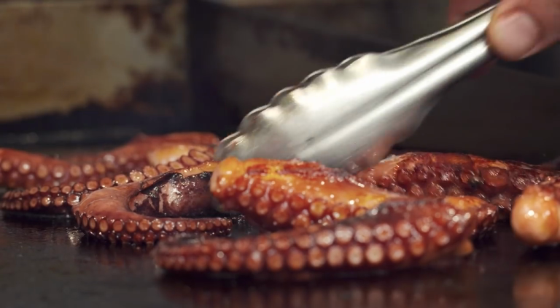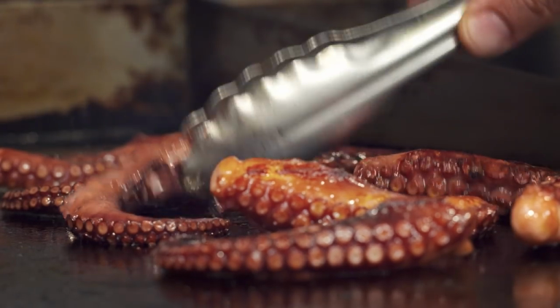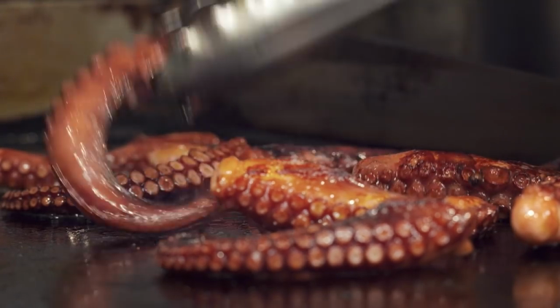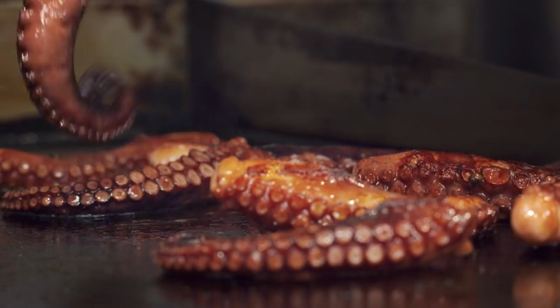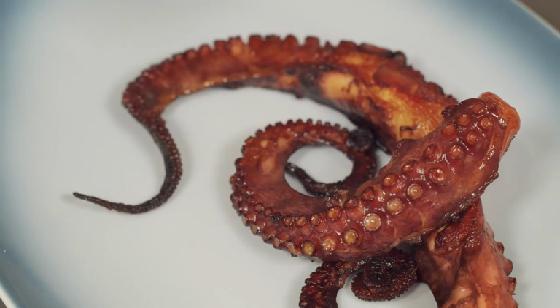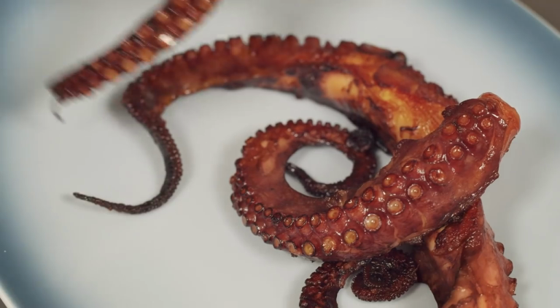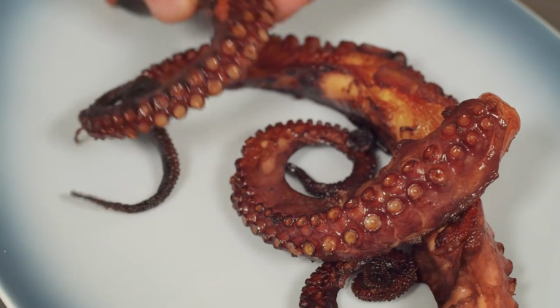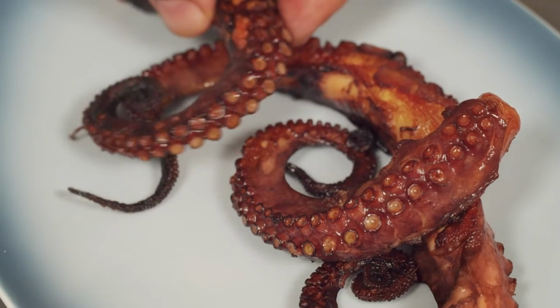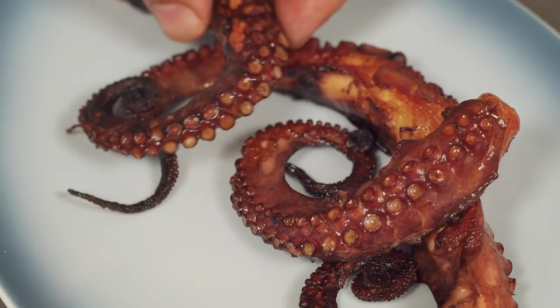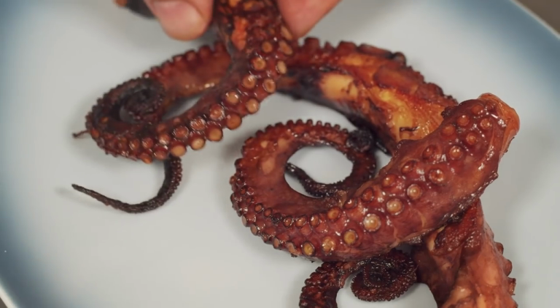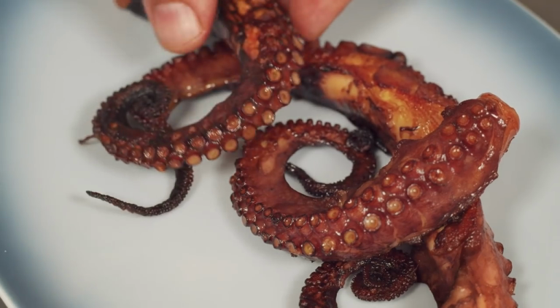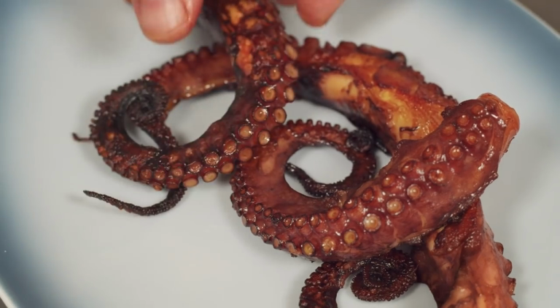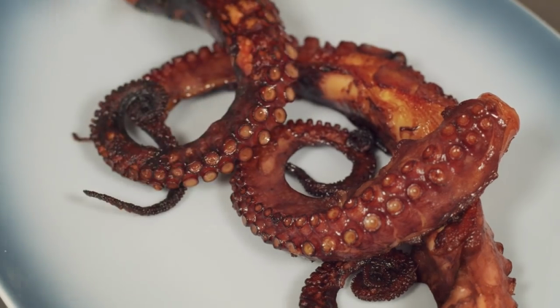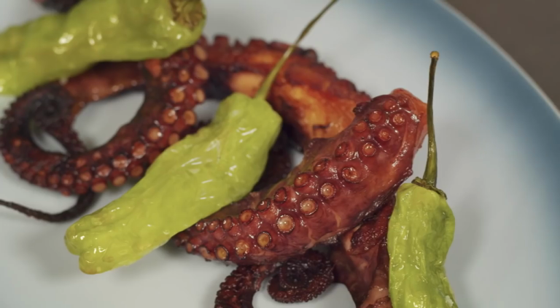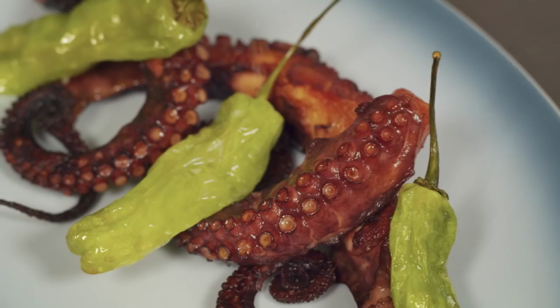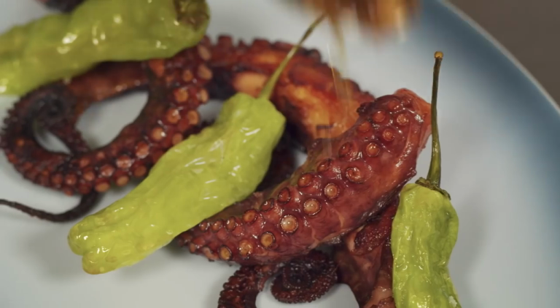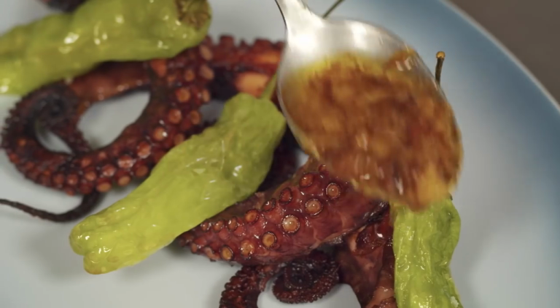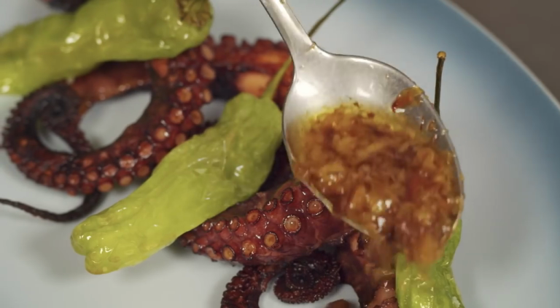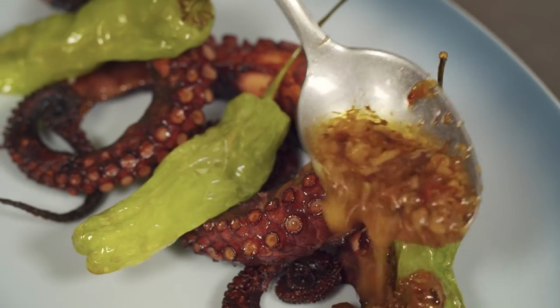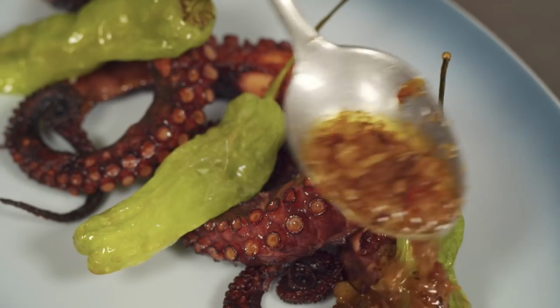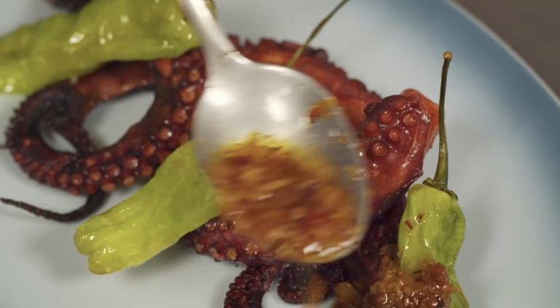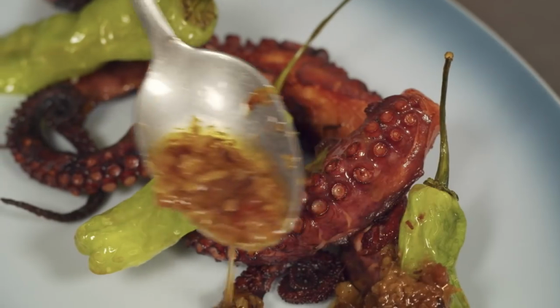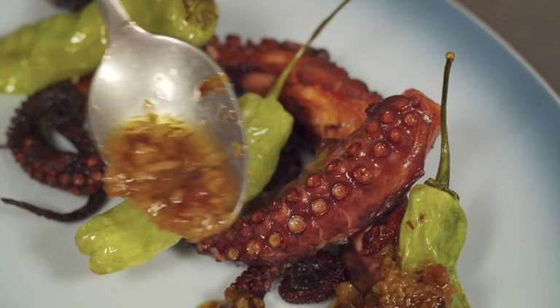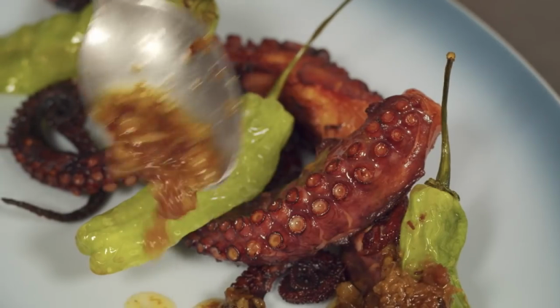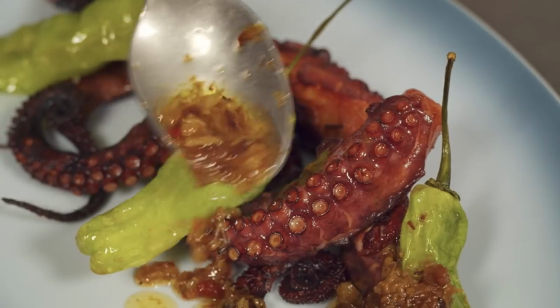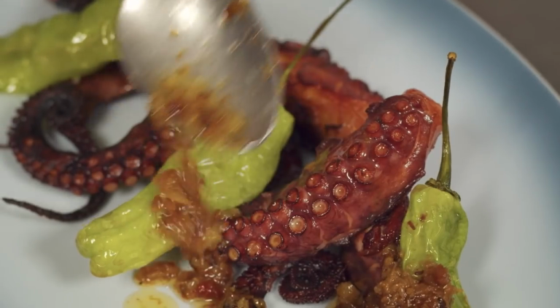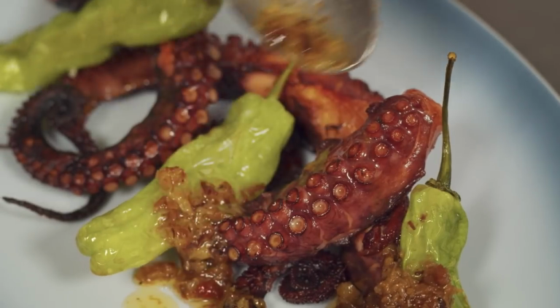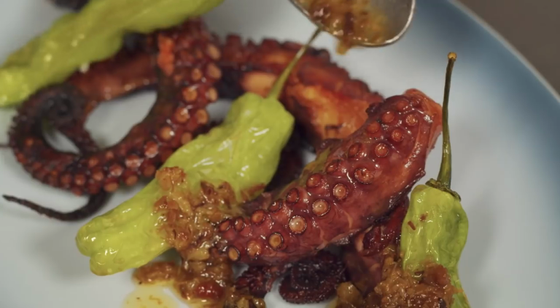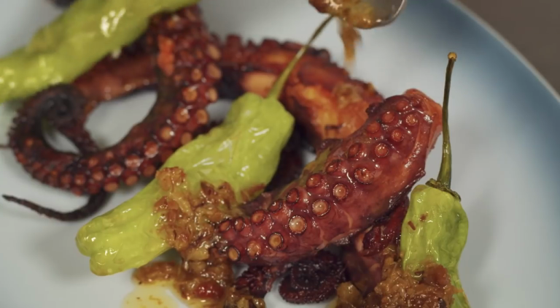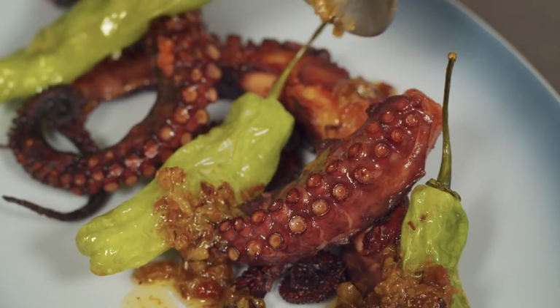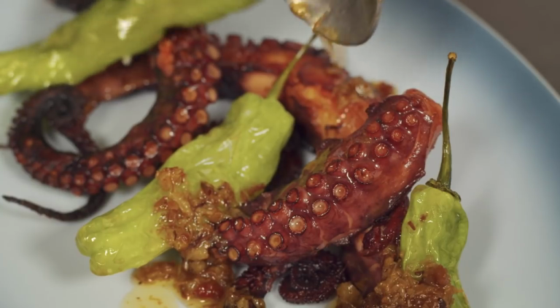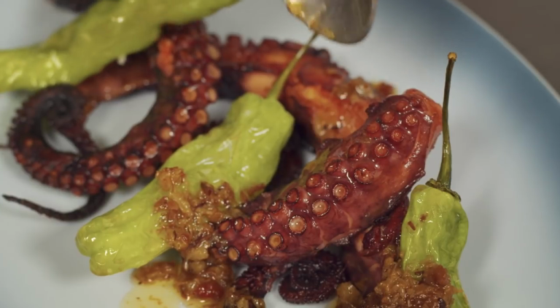Place the octopus legs on the plate, dress them with XO sauce, and add the fried shishito peppers for garnish.